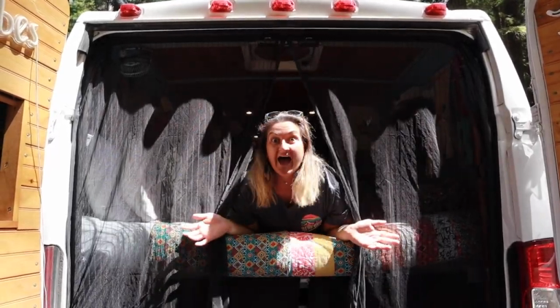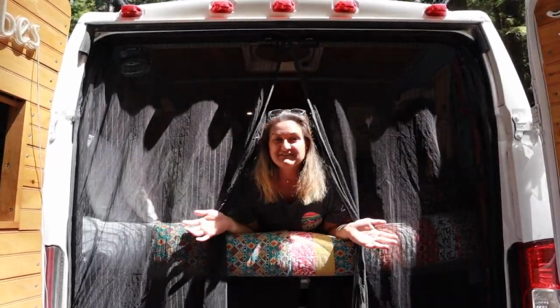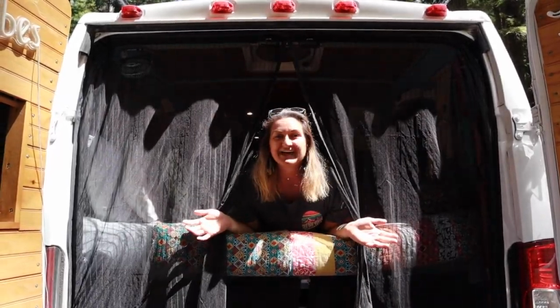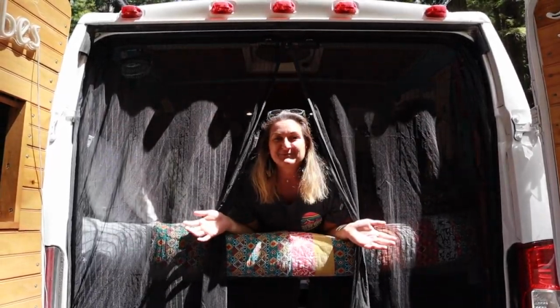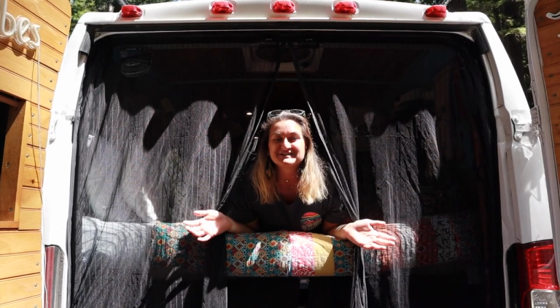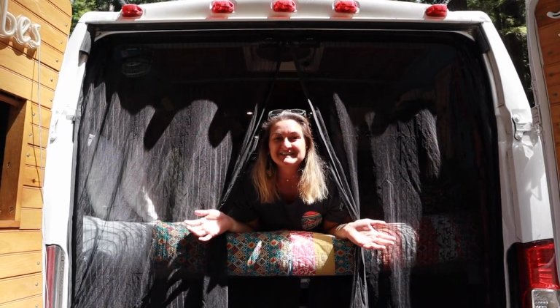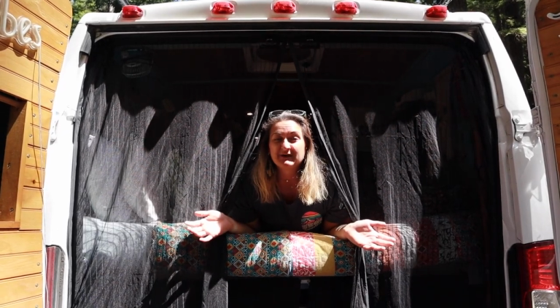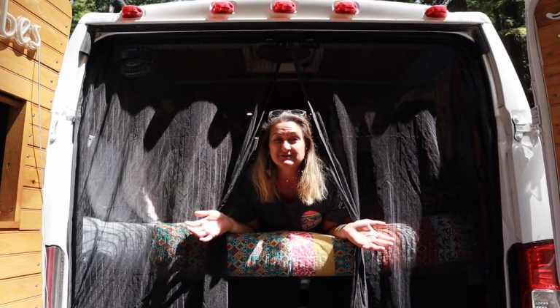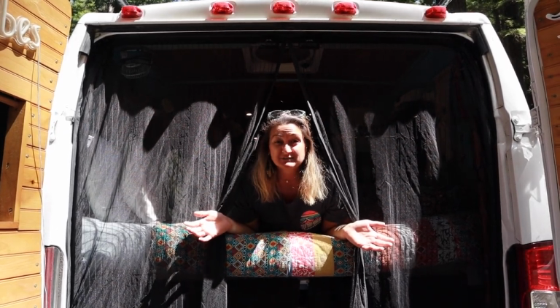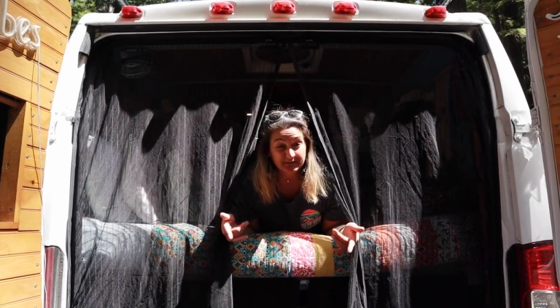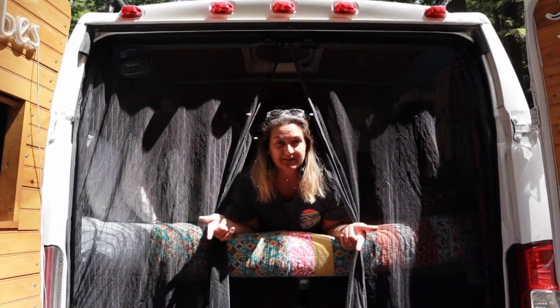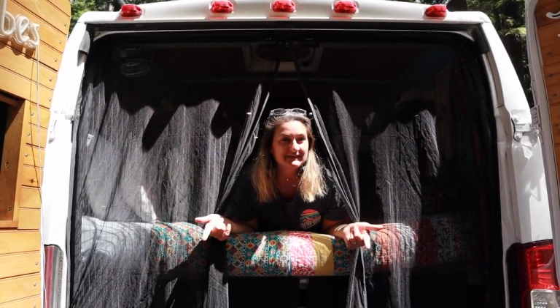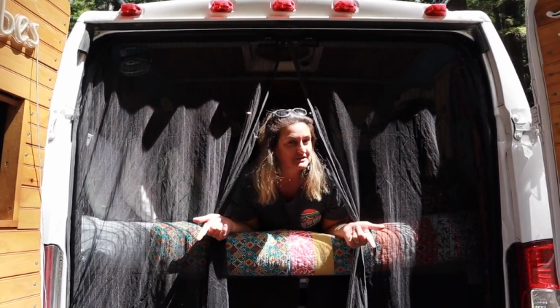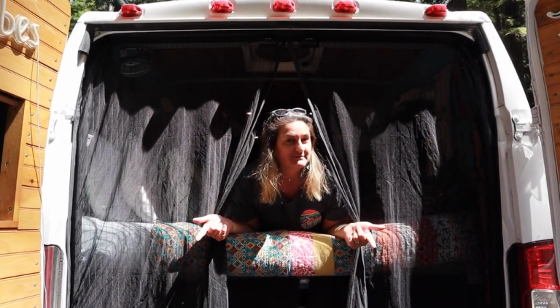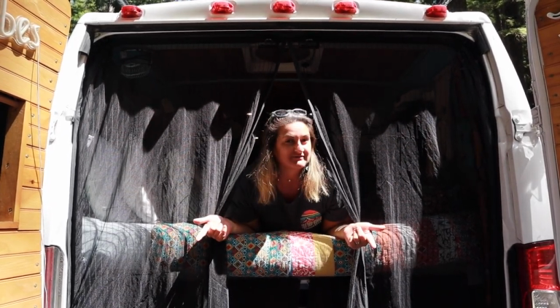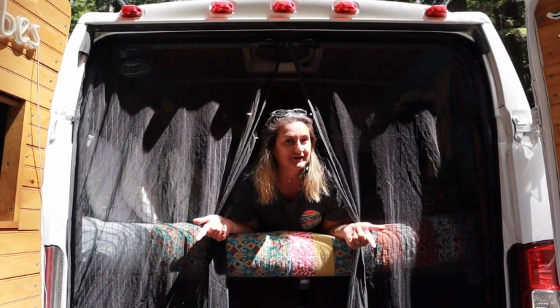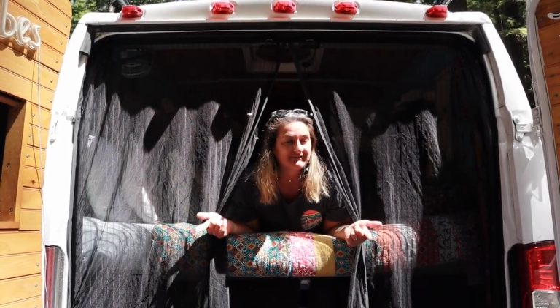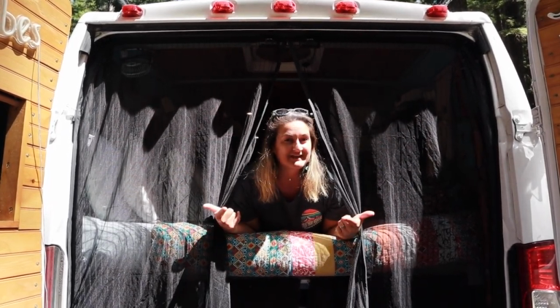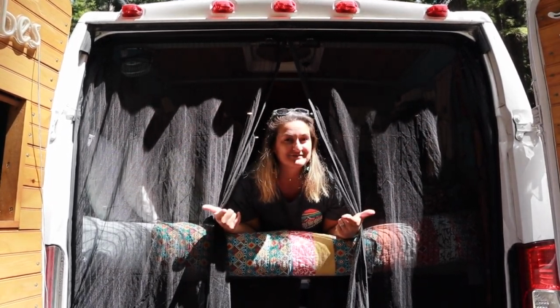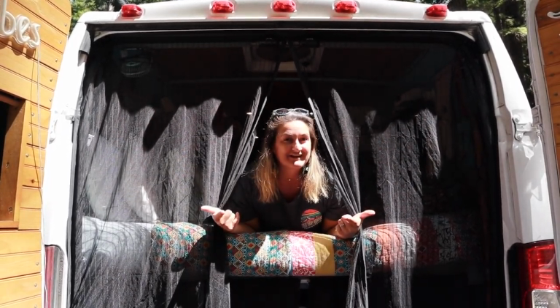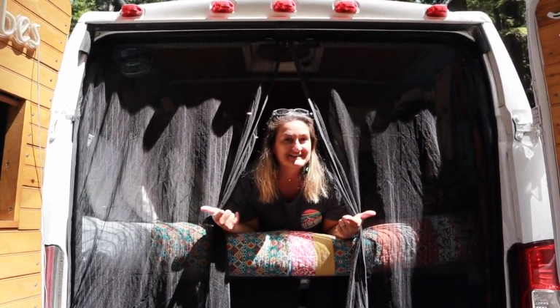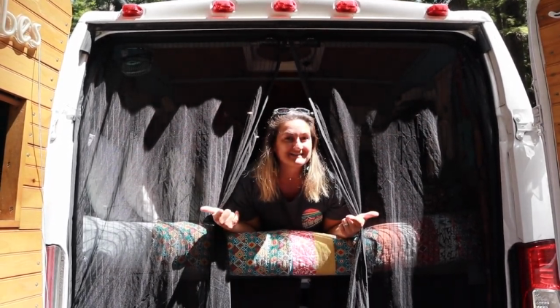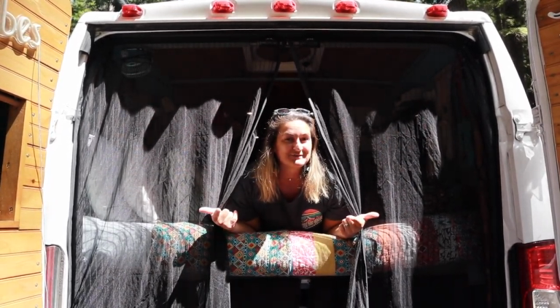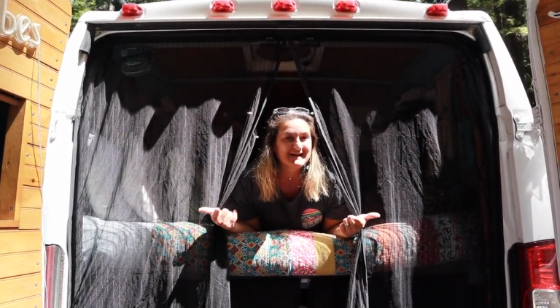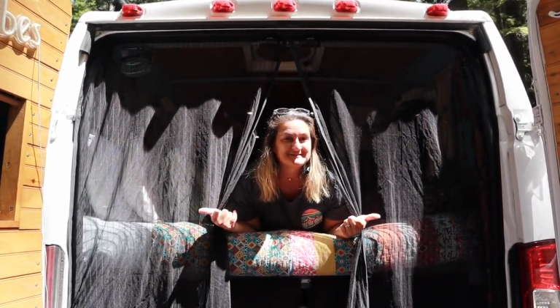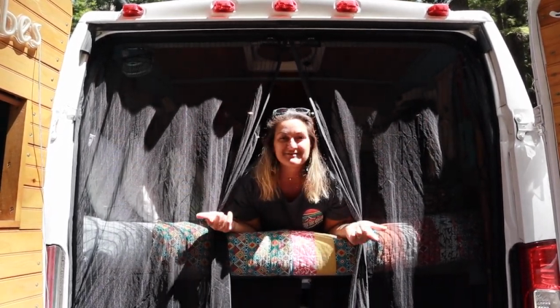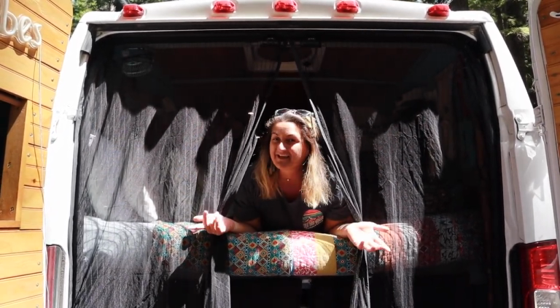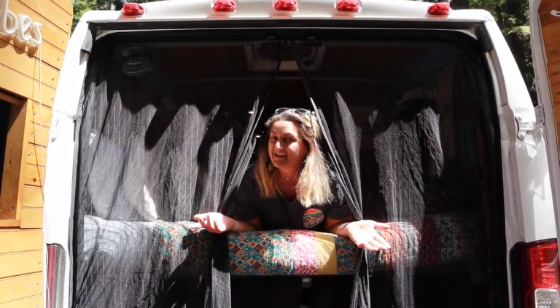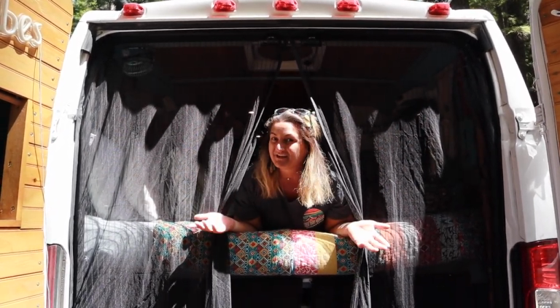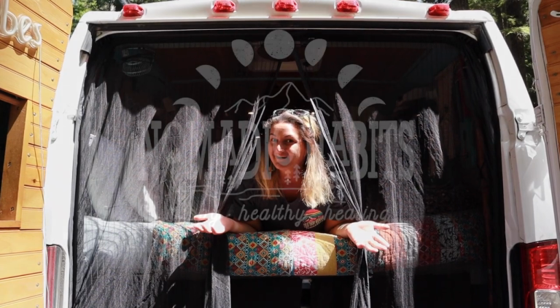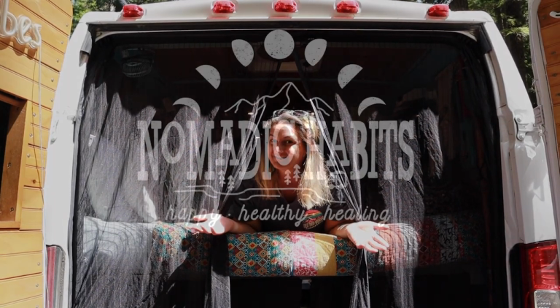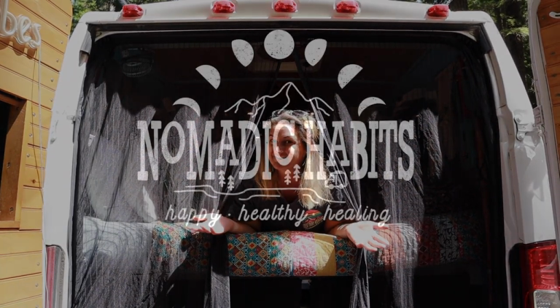If you'd like to purchase these bug screens, we'll put the link in the description for you. Thanks for tuning in to this week's episode of Van Life Down by the River.